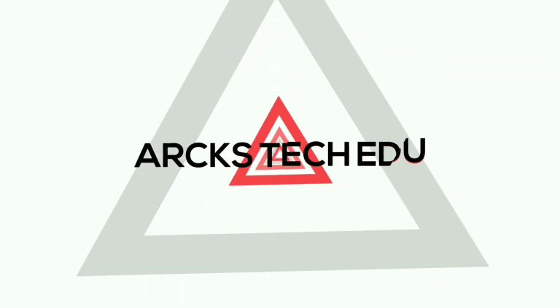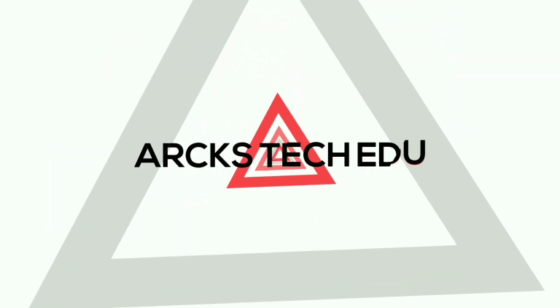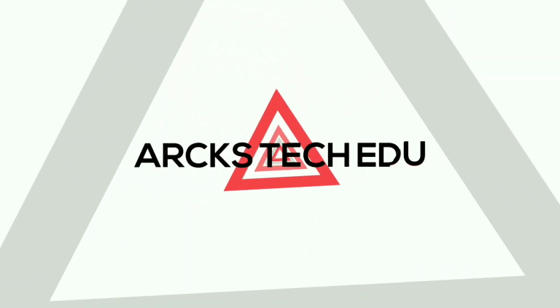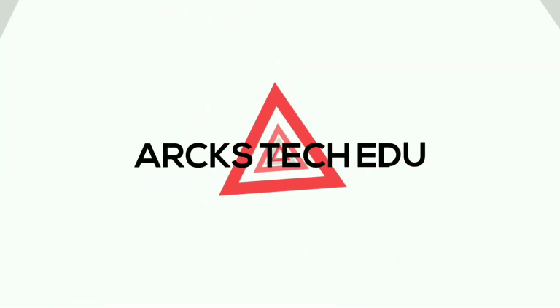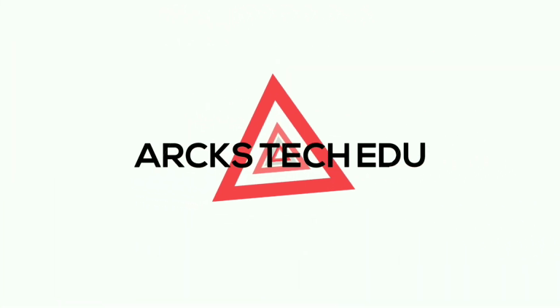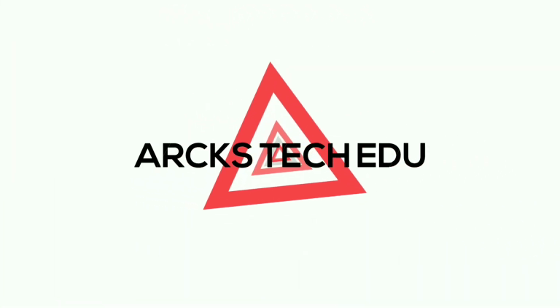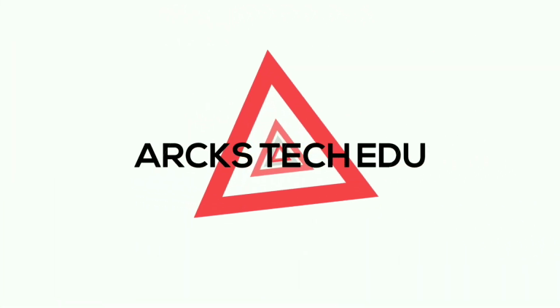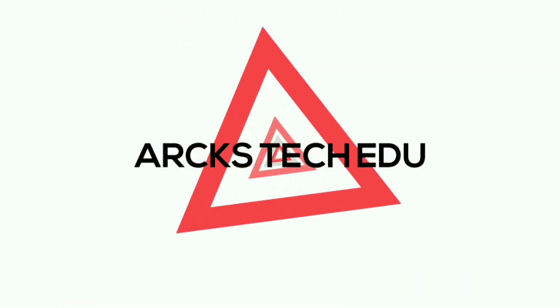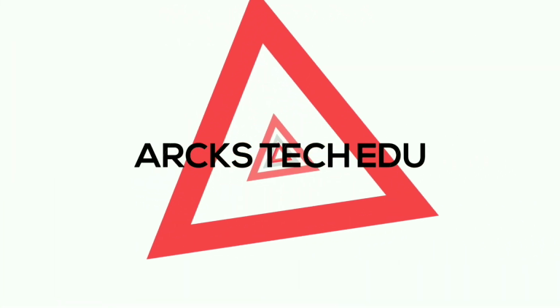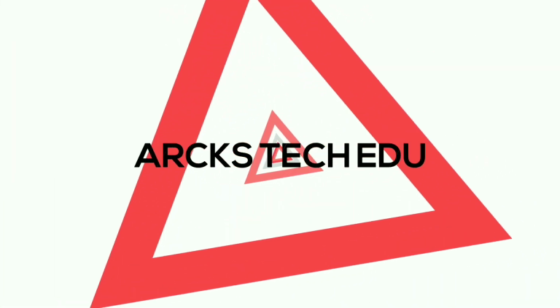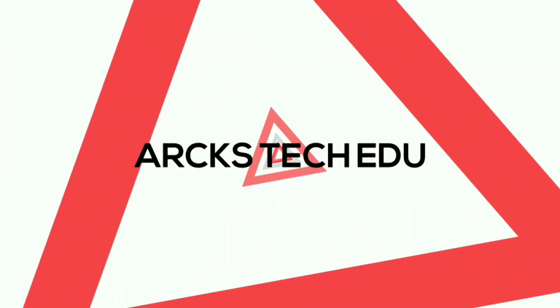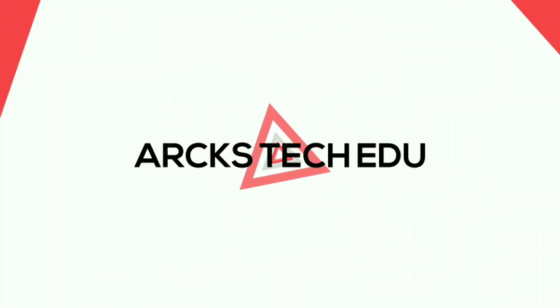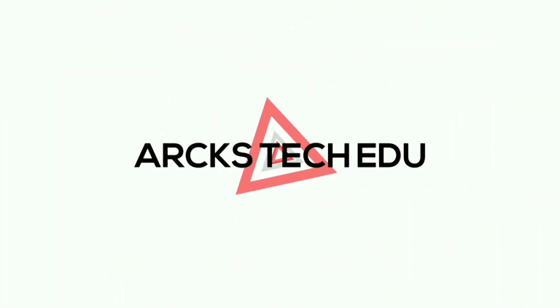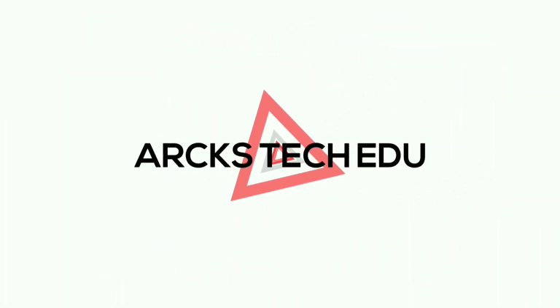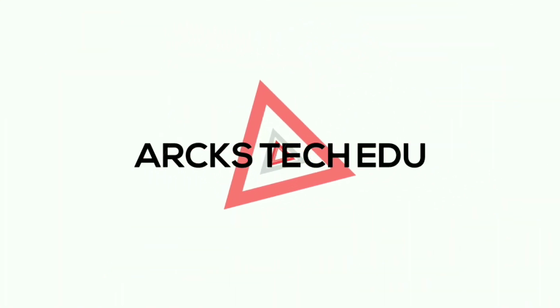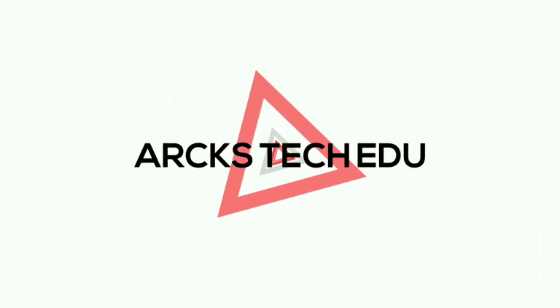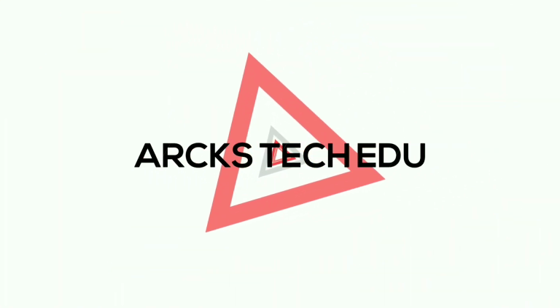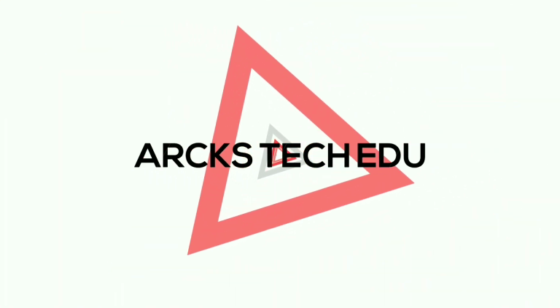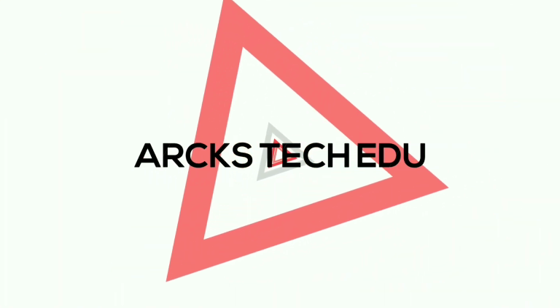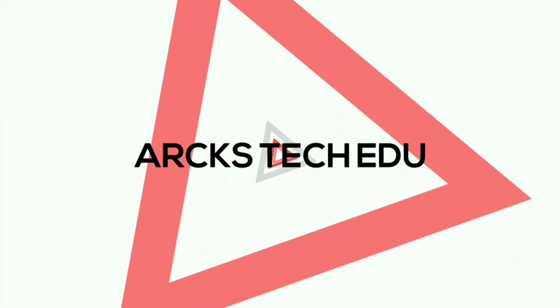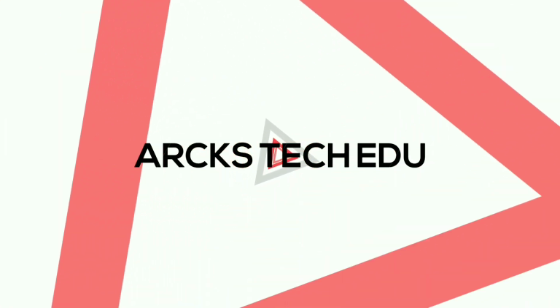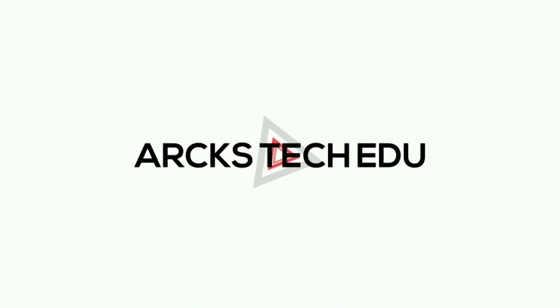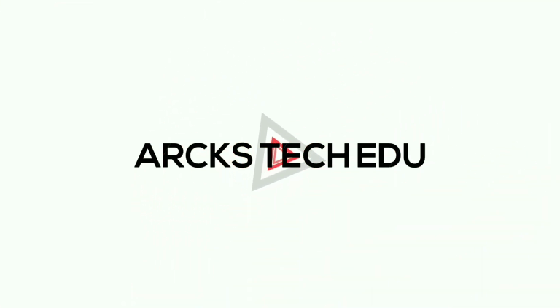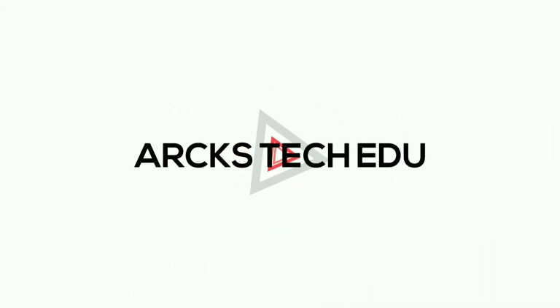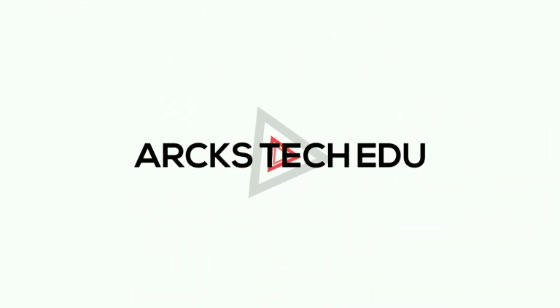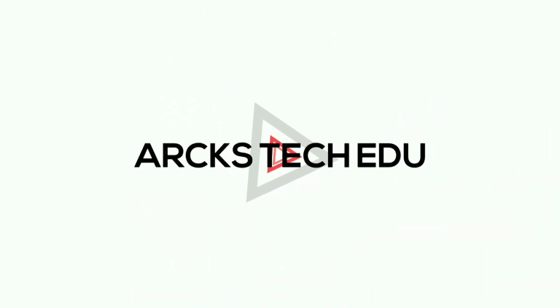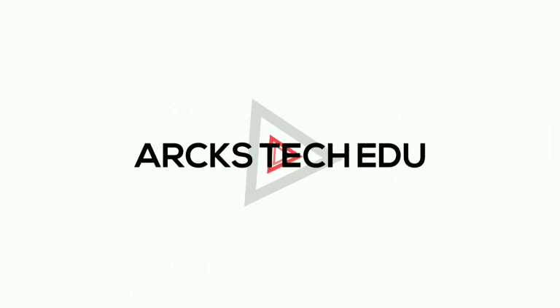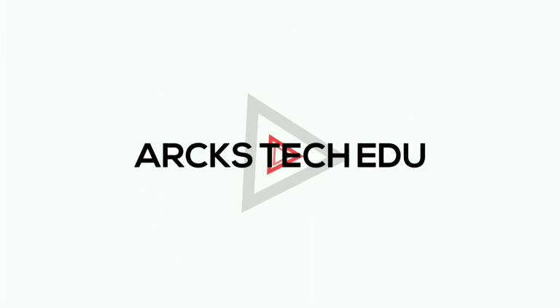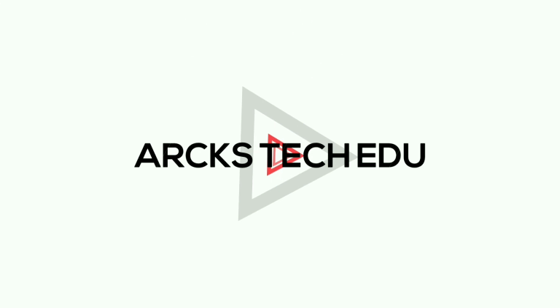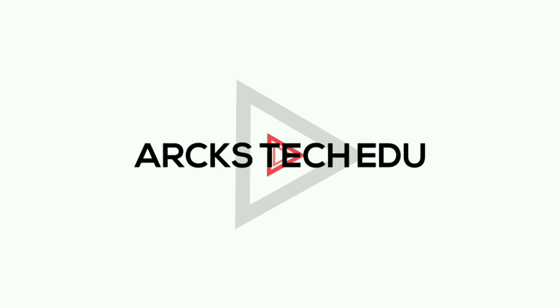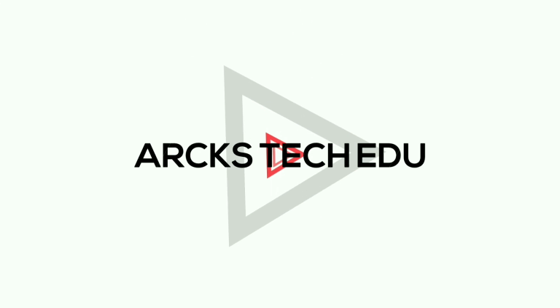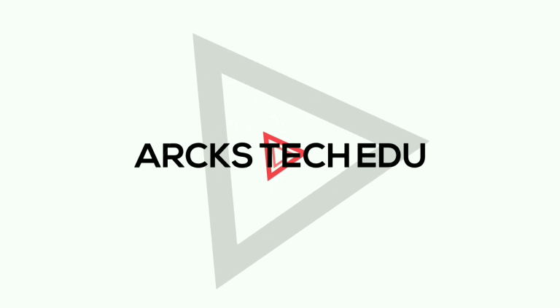Hello, this is Sirith Harris. You are watching Arcs Tech Edu.